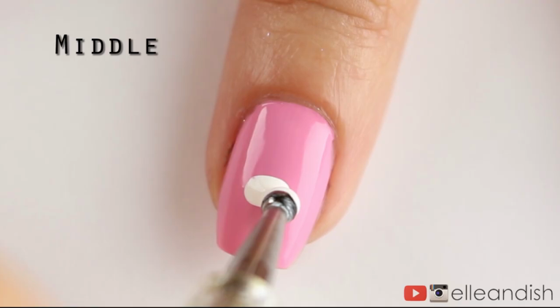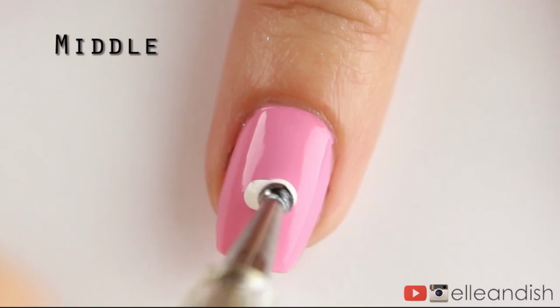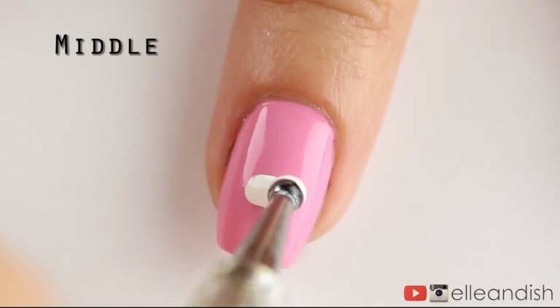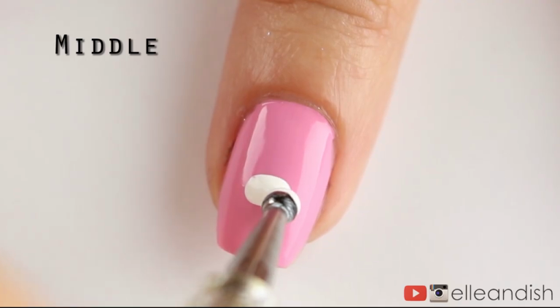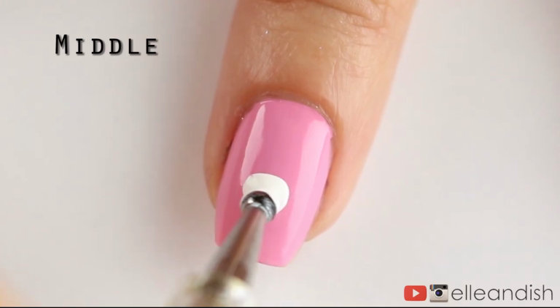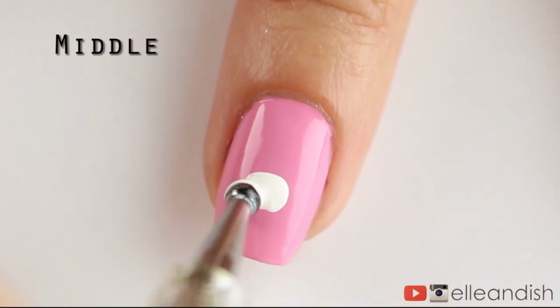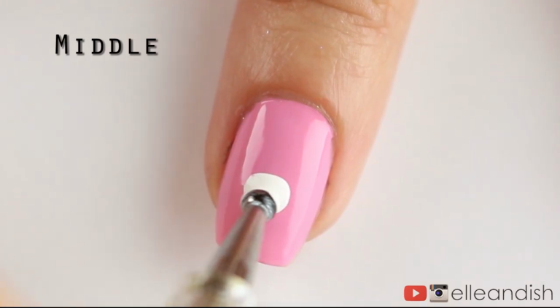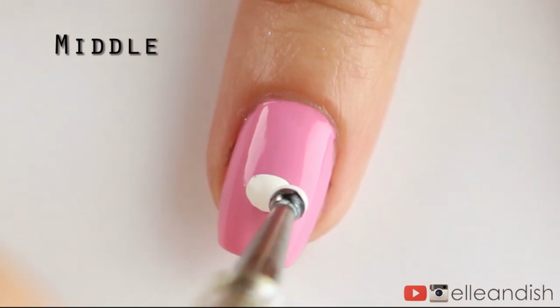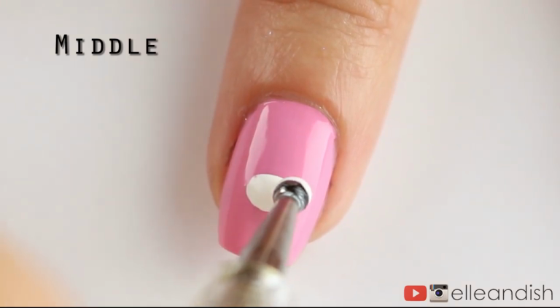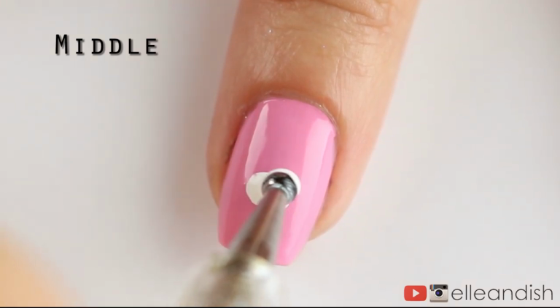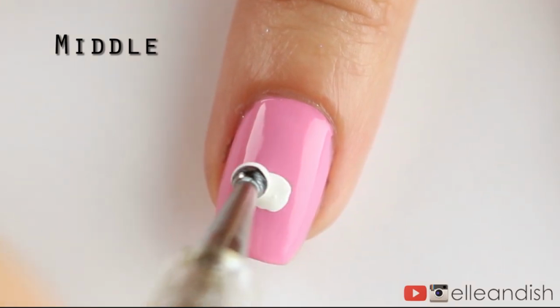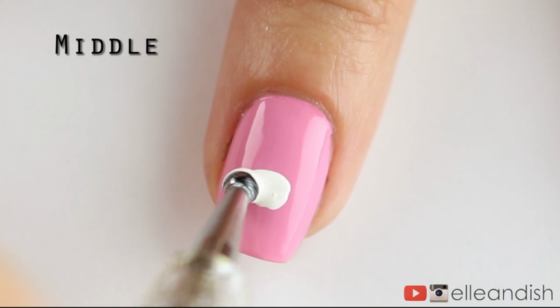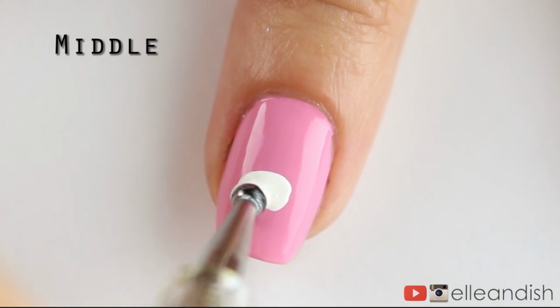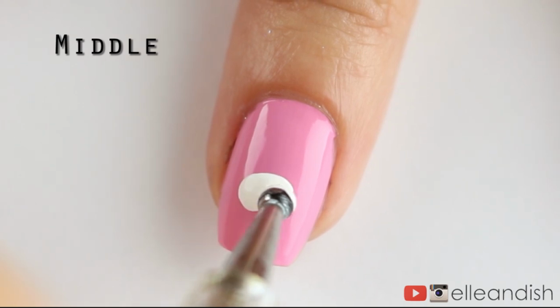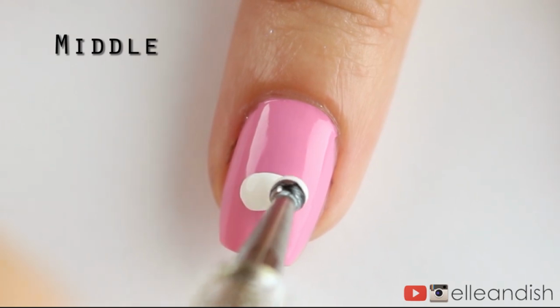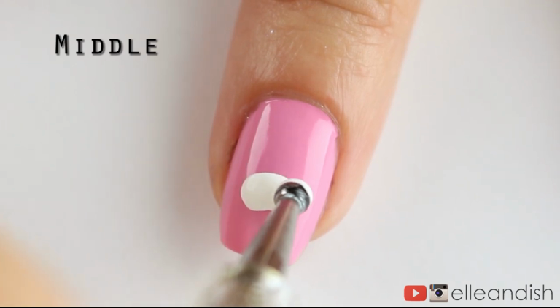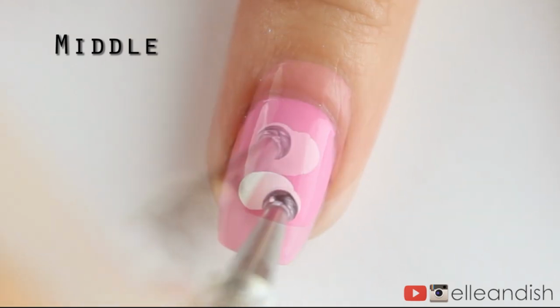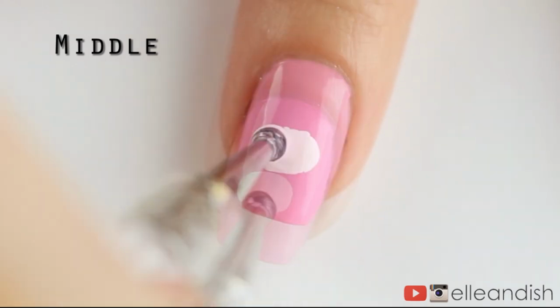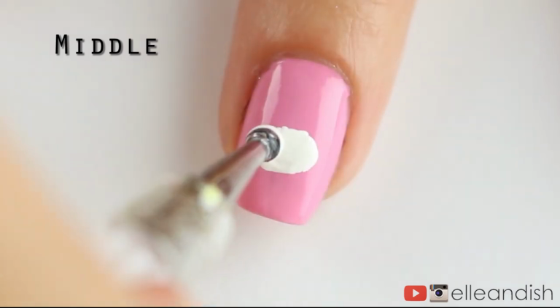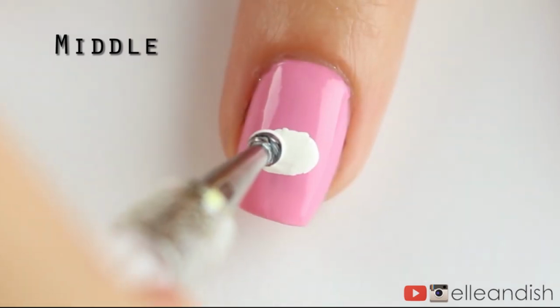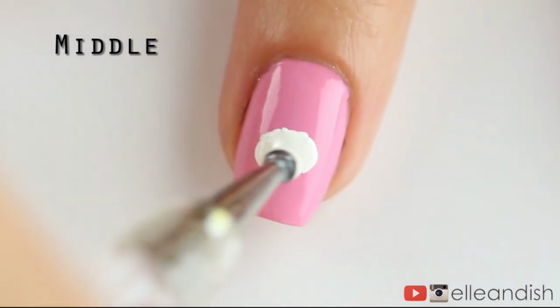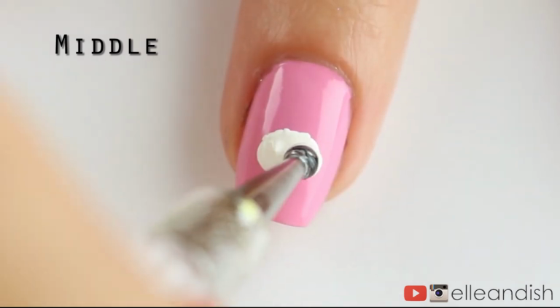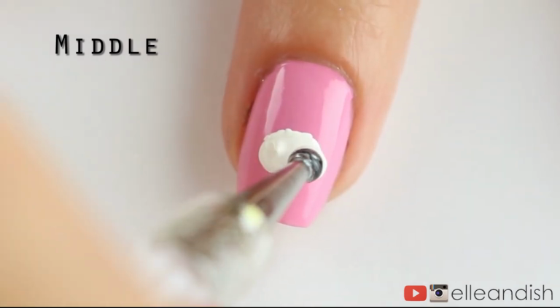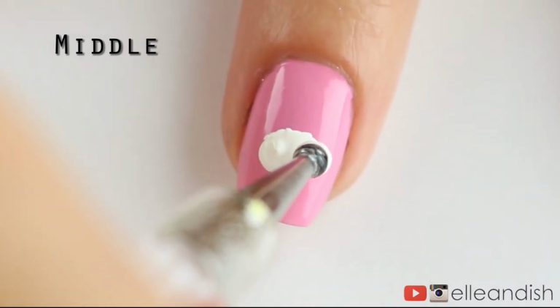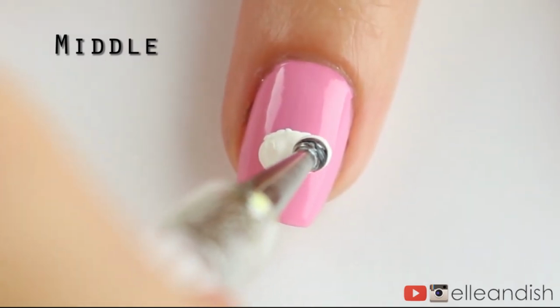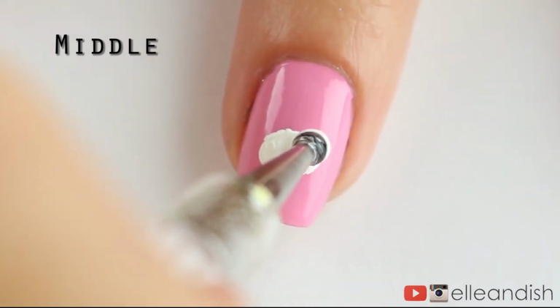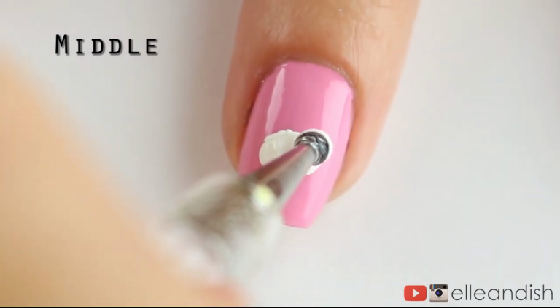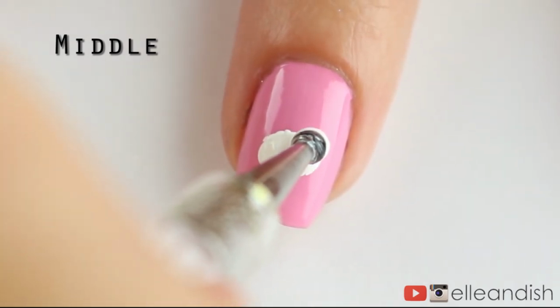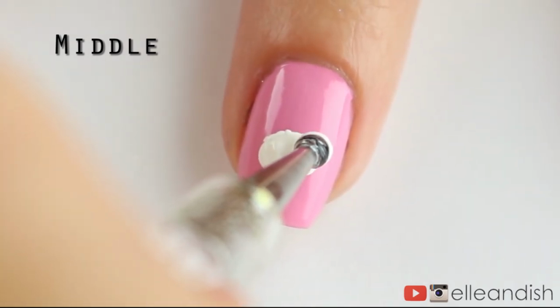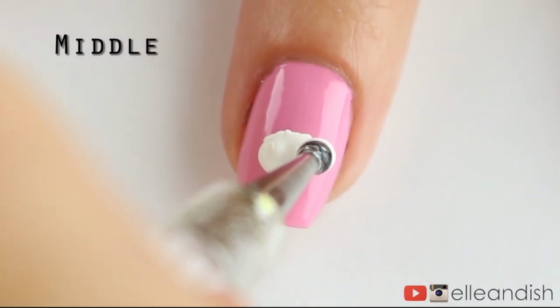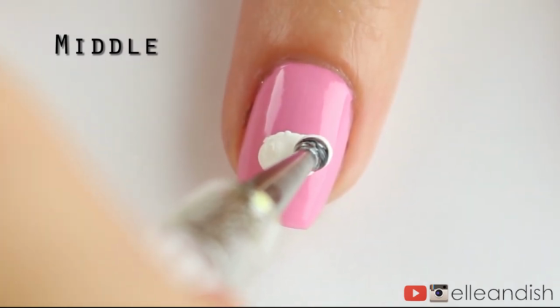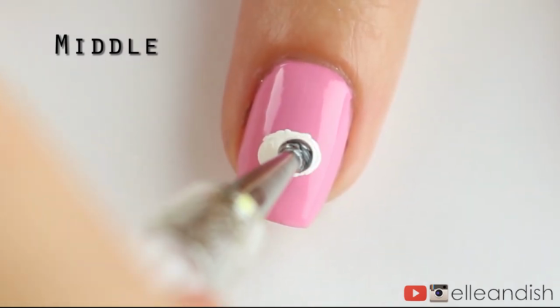After the pink completely dried, I took my dotting tool dipped in white and made an oval shape in the center of the nail for the white muzzle.